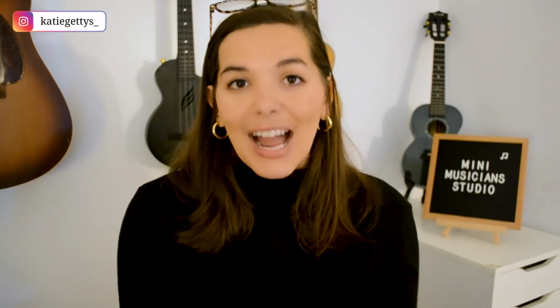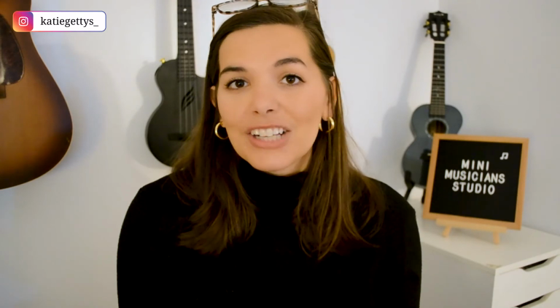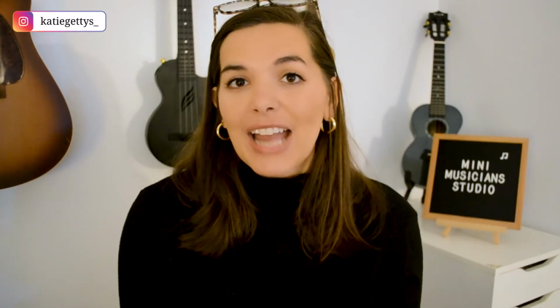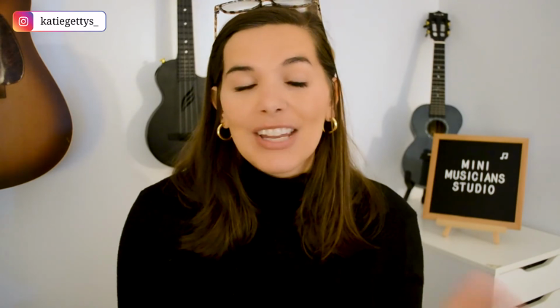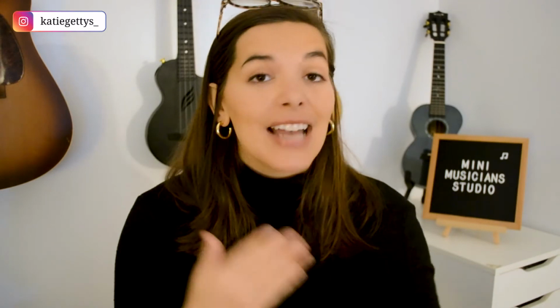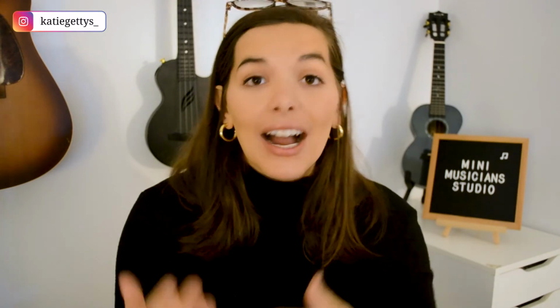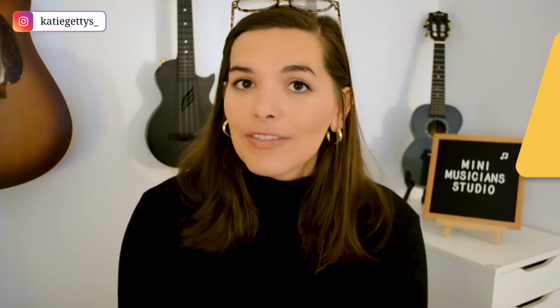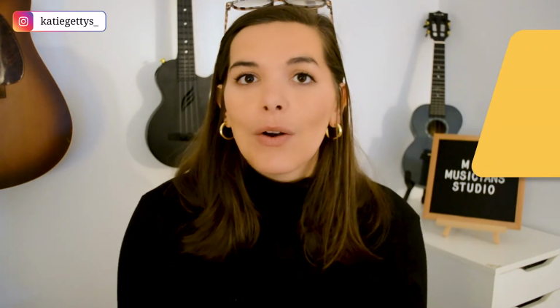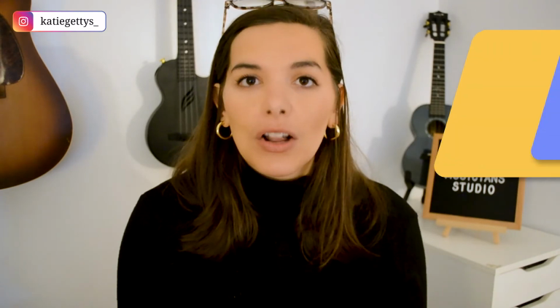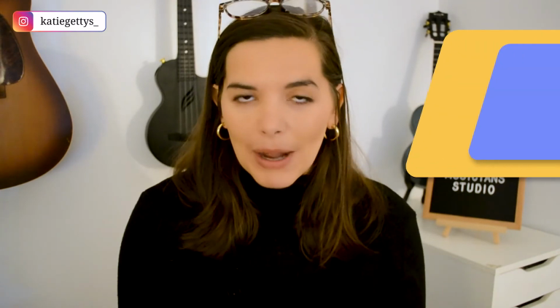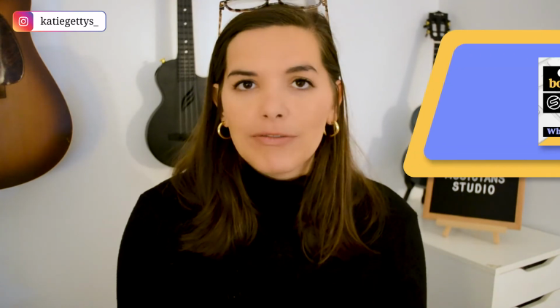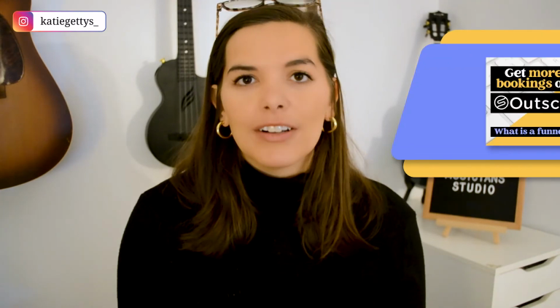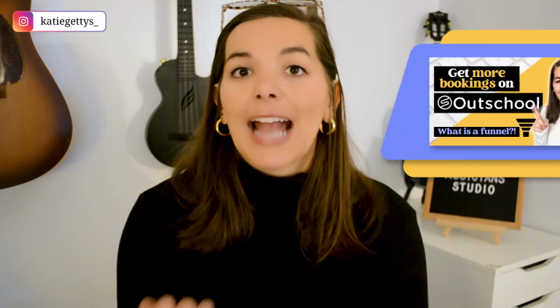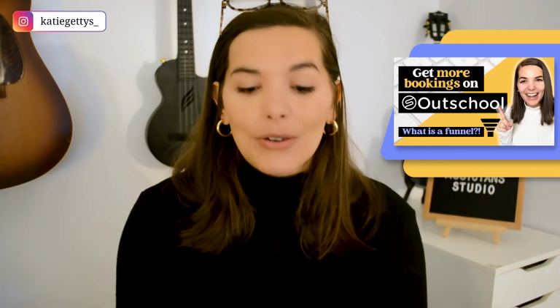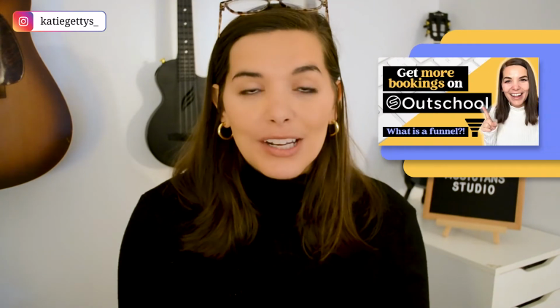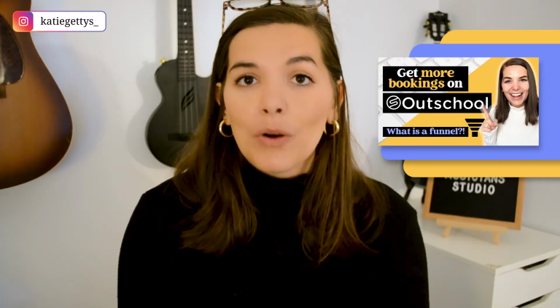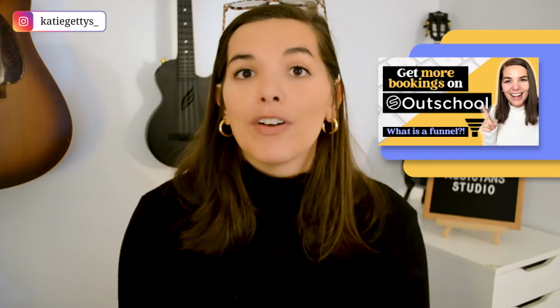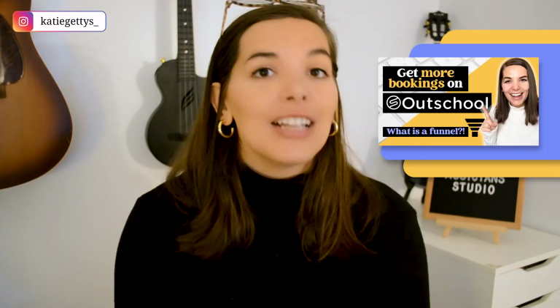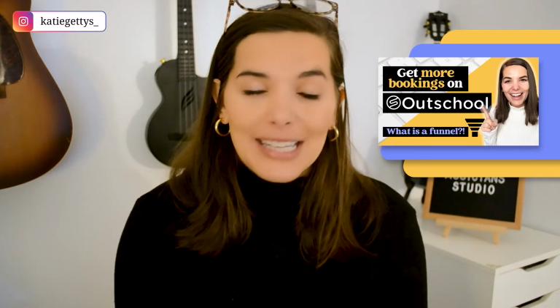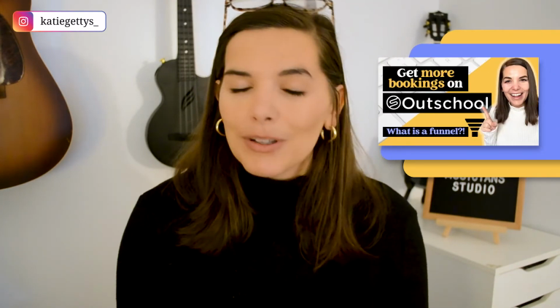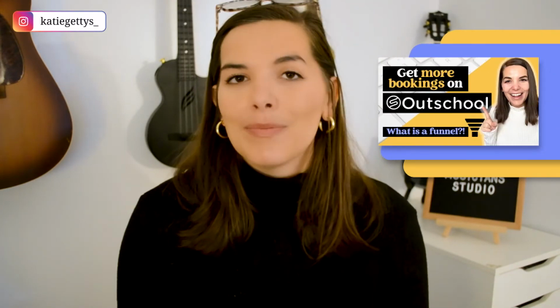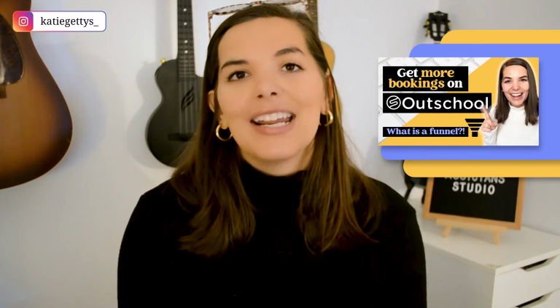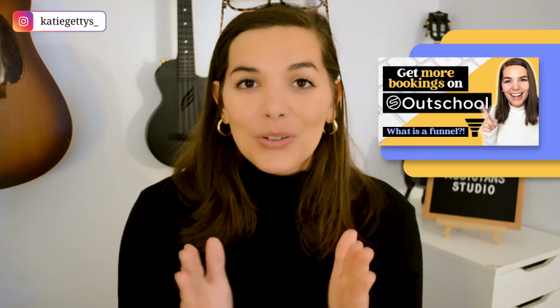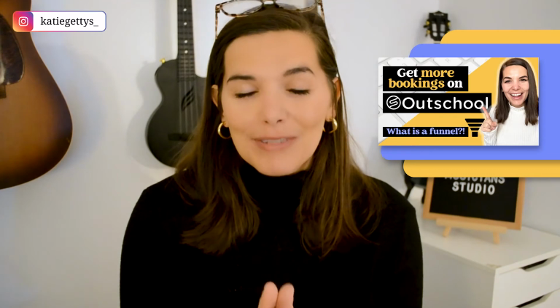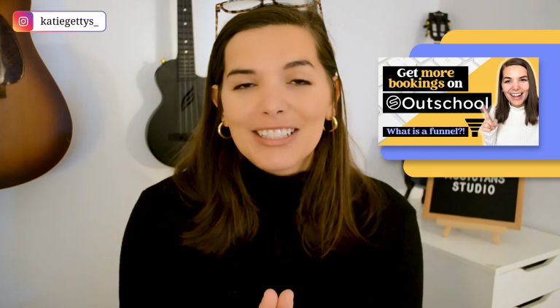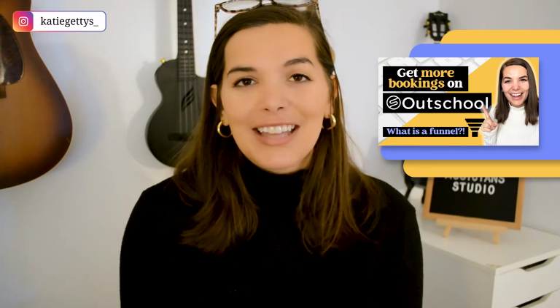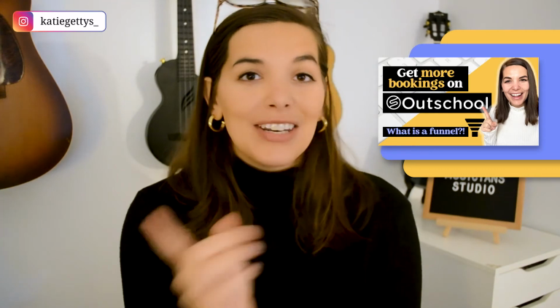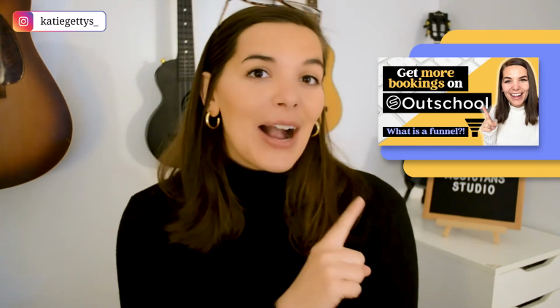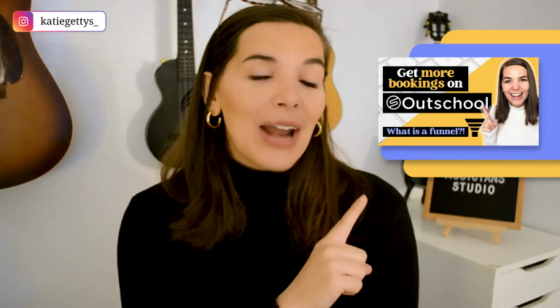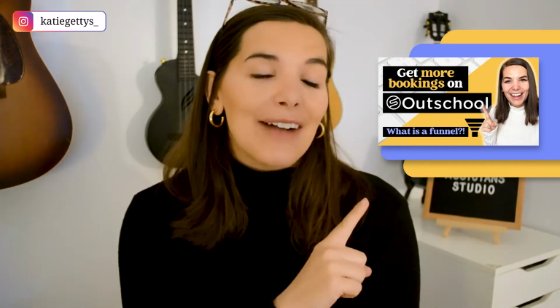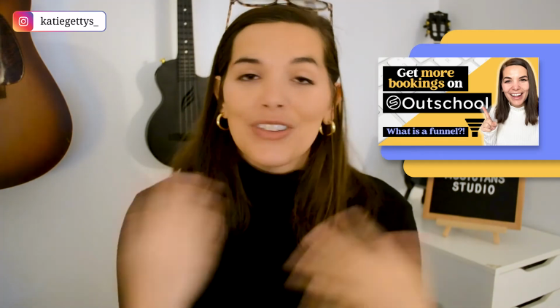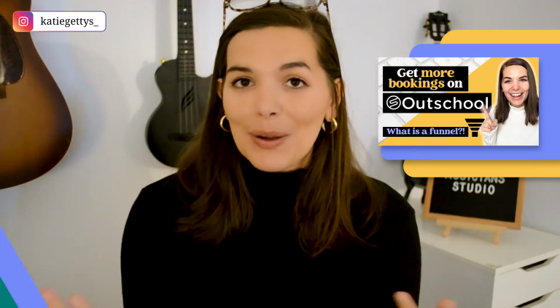I actually have an entire video all about funneling — how to set up your own funnel with an example of mine. Definitely check that video out after this one.